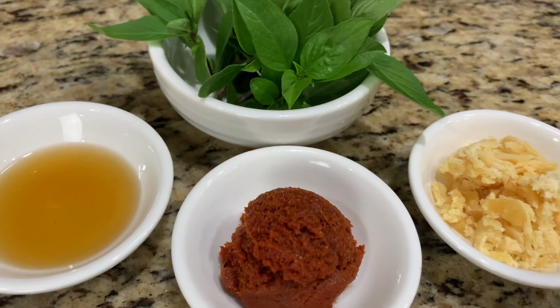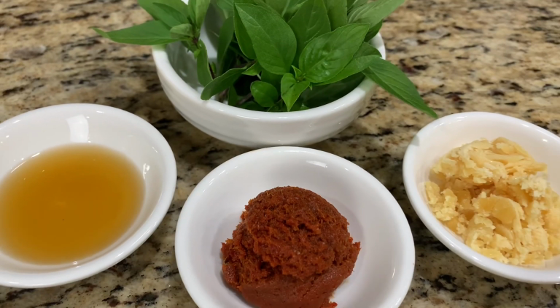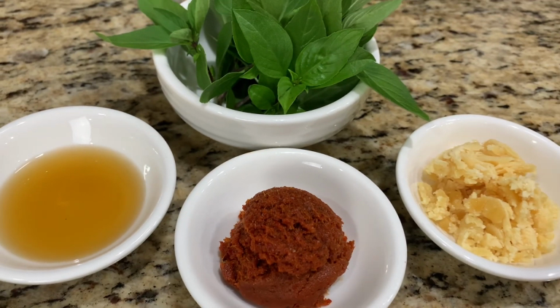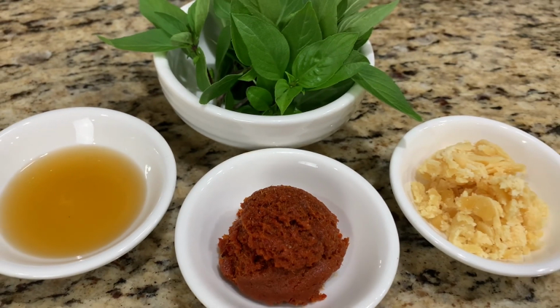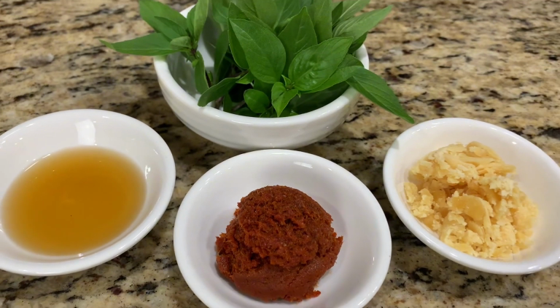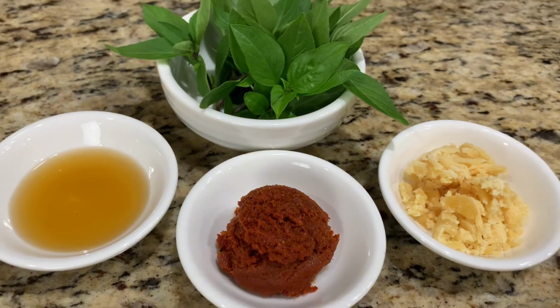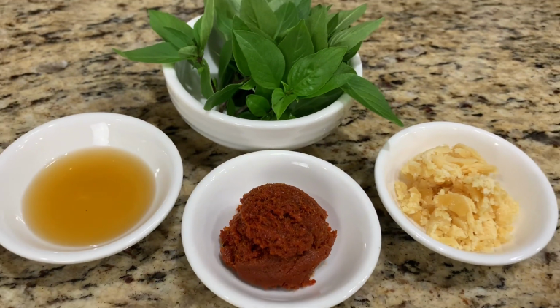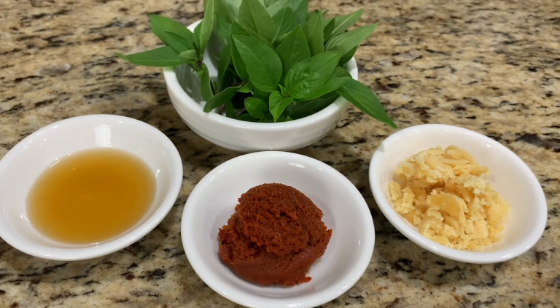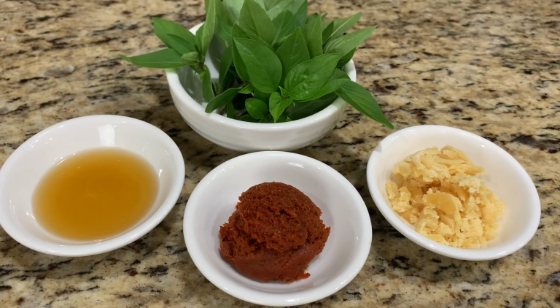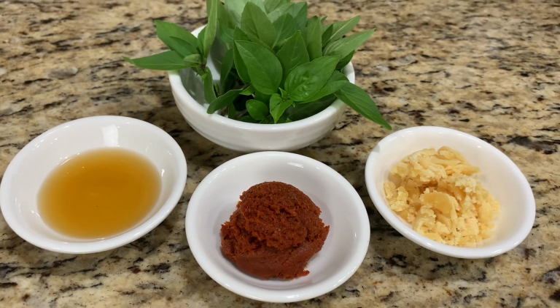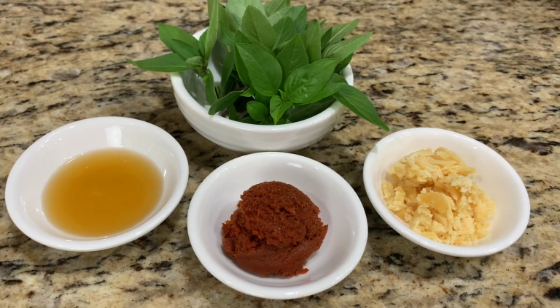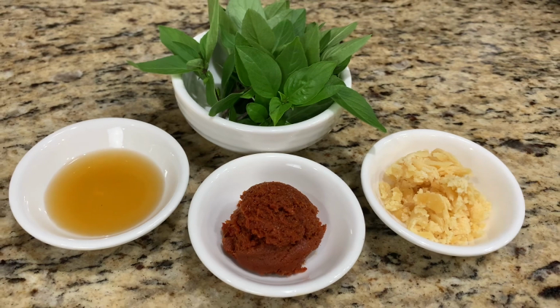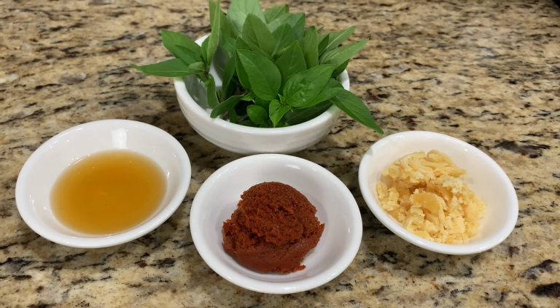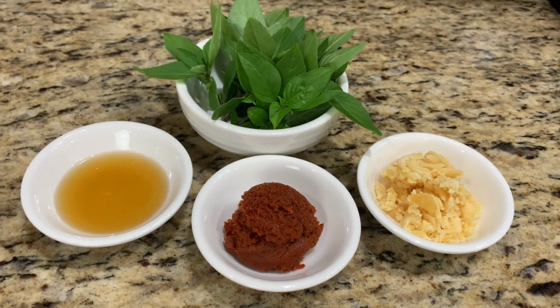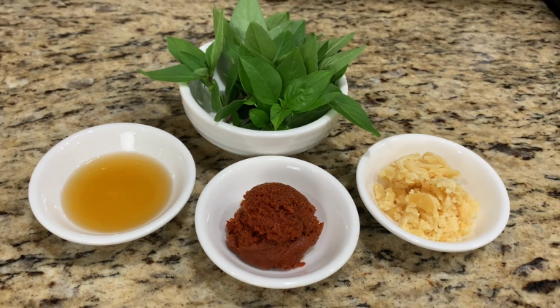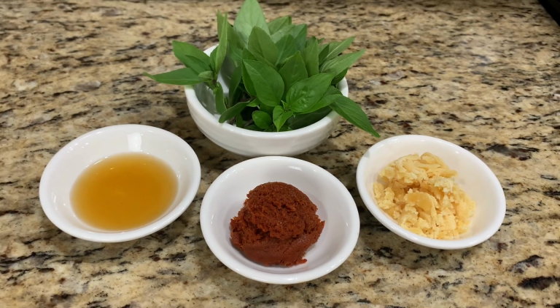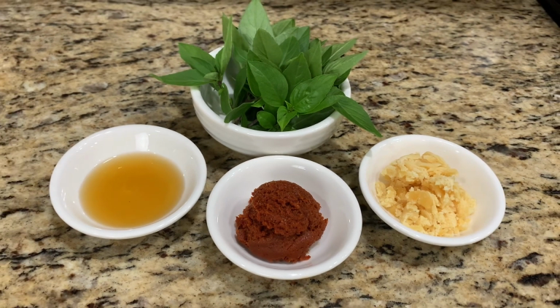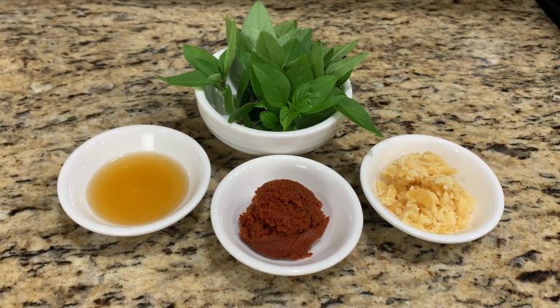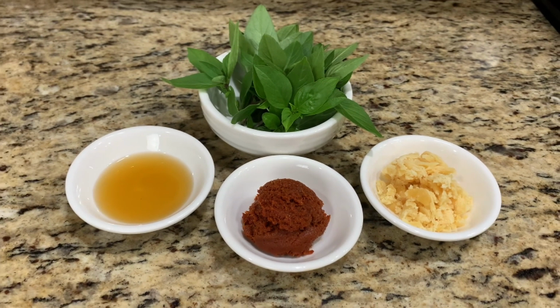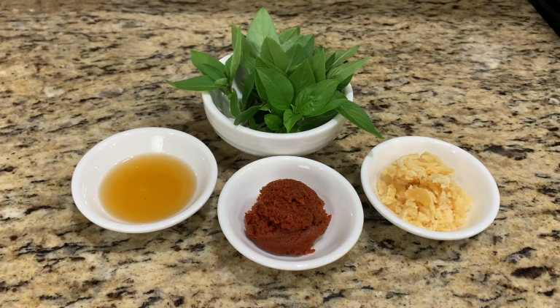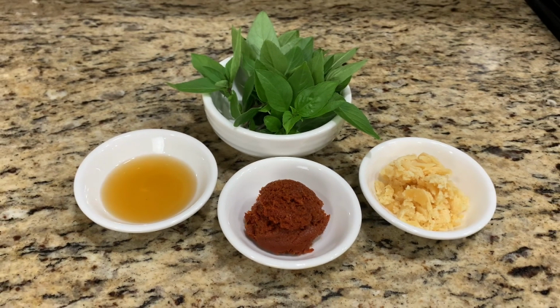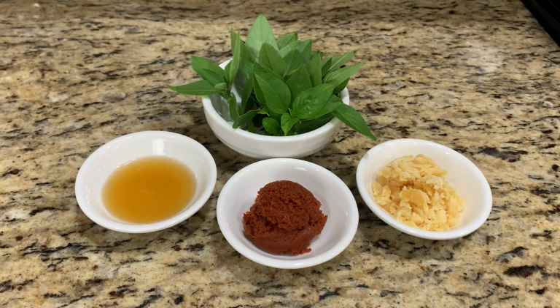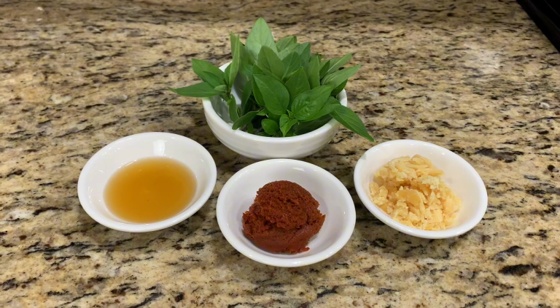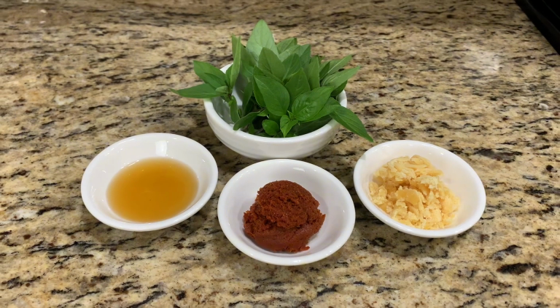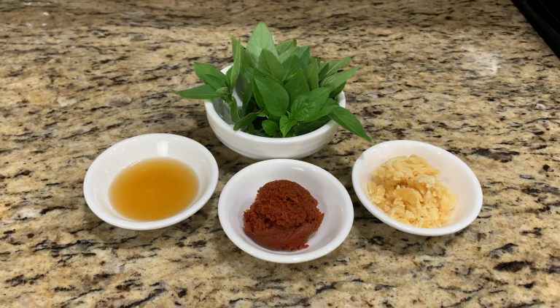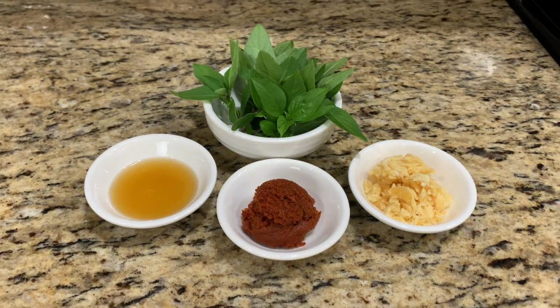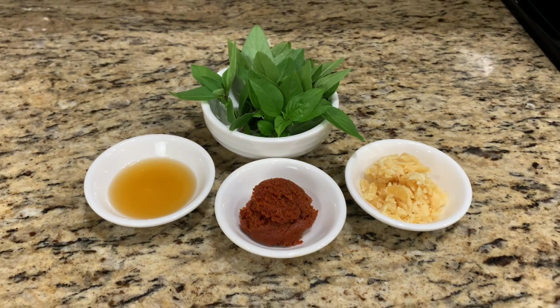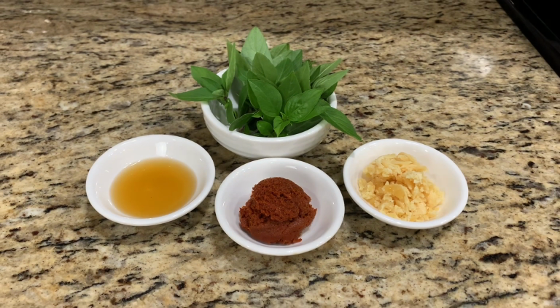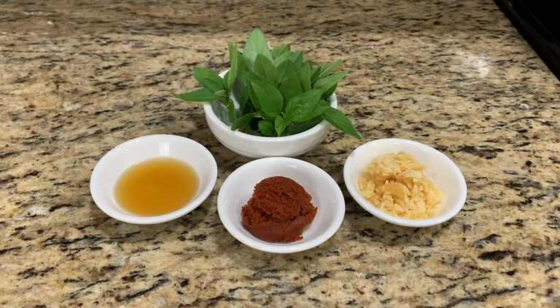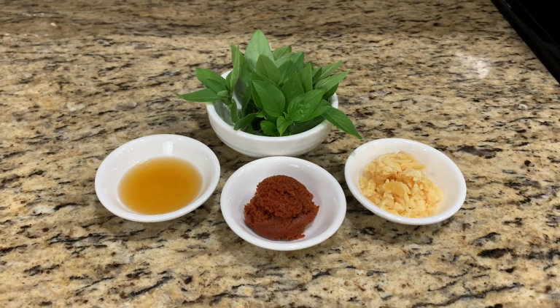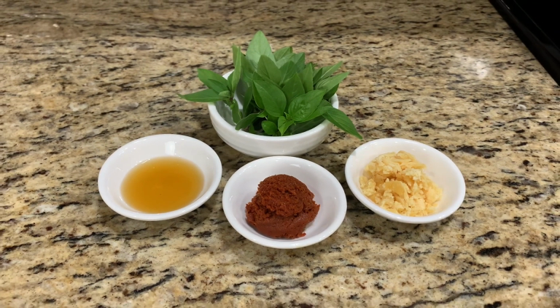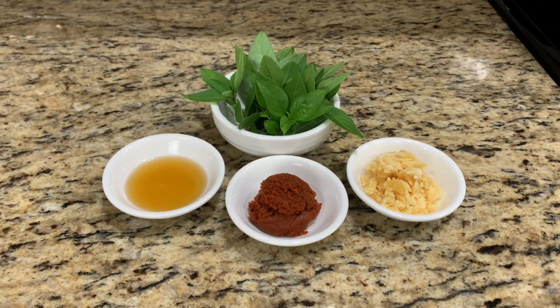For the rest of the ingredients, it's red curry paste, palm sugar, fish sauce, and Thai basil leaf.